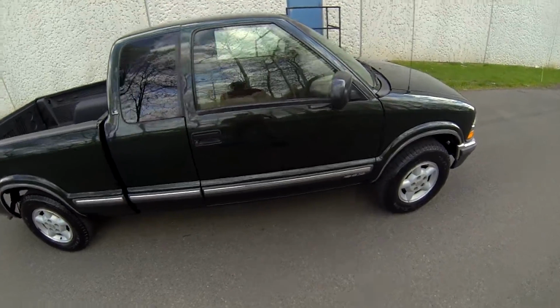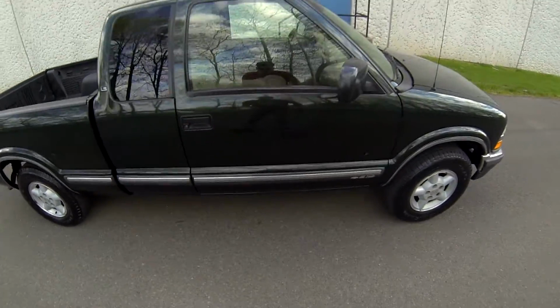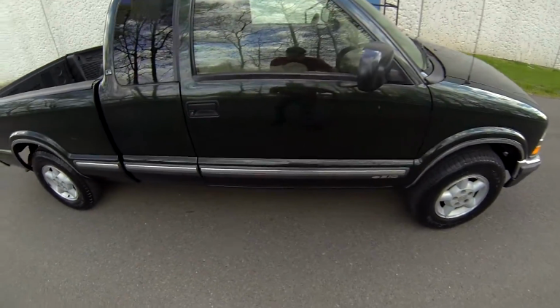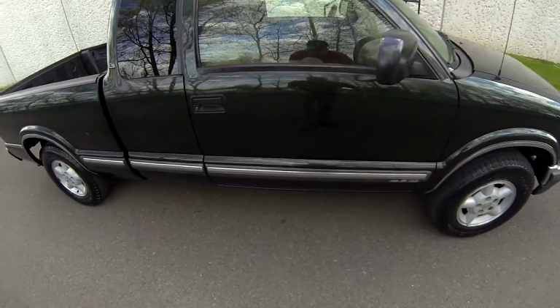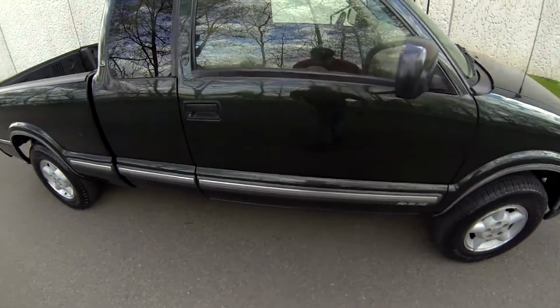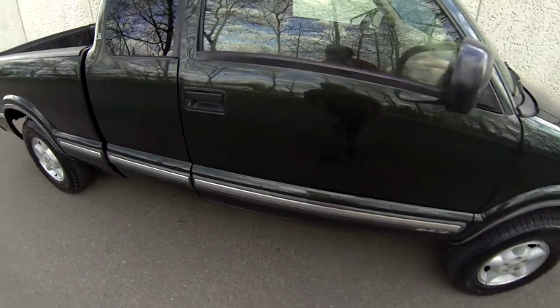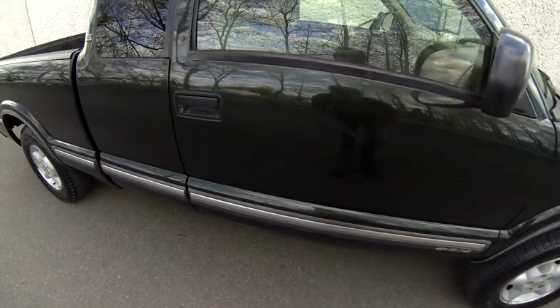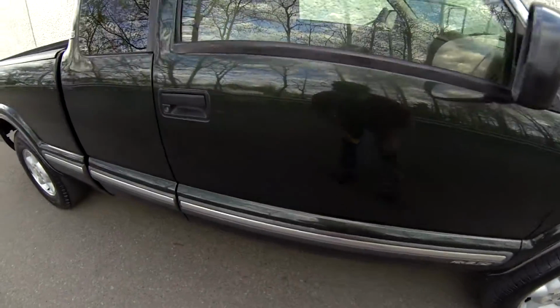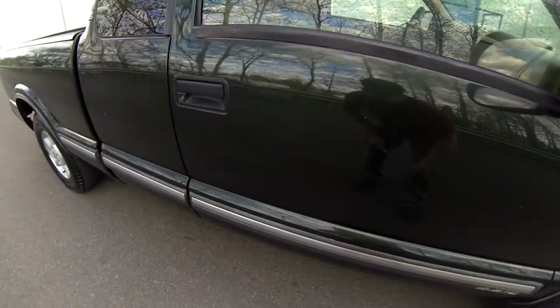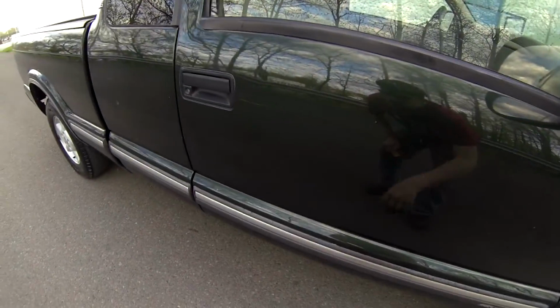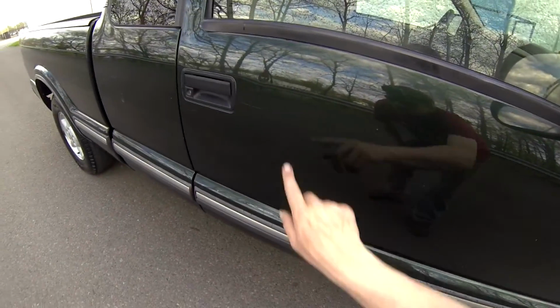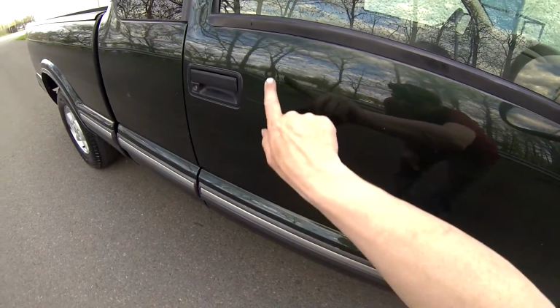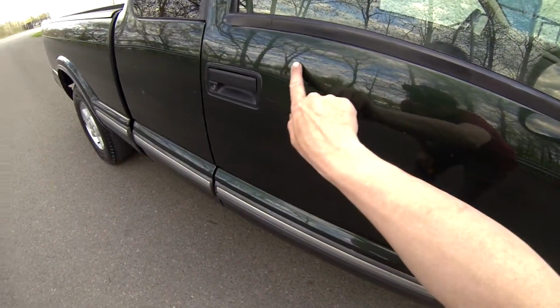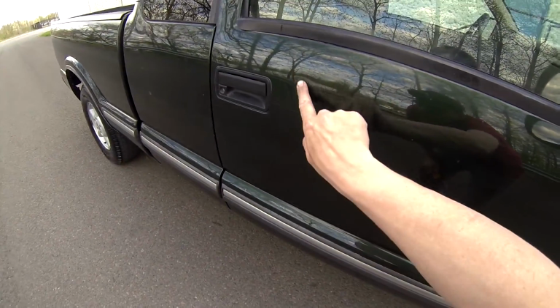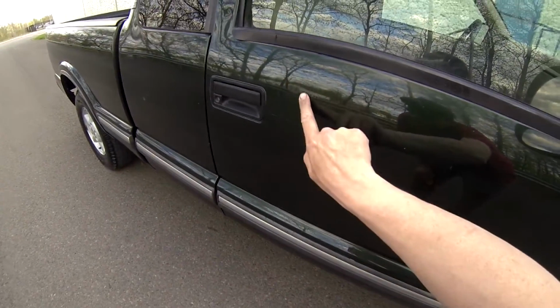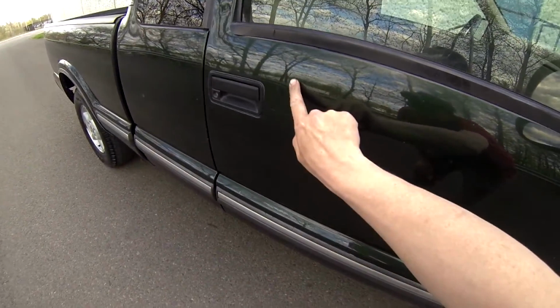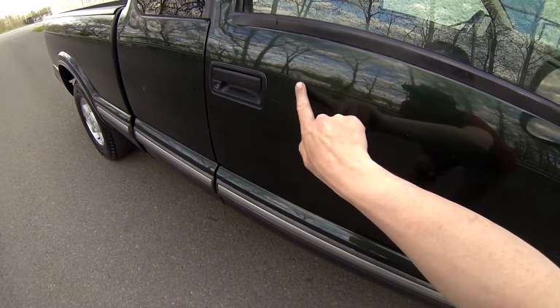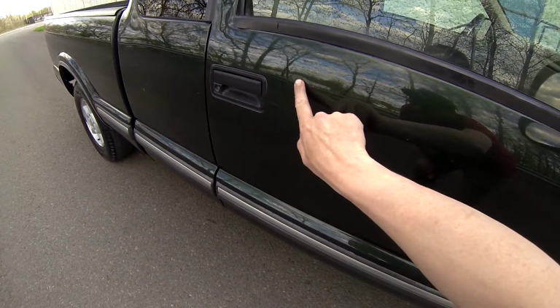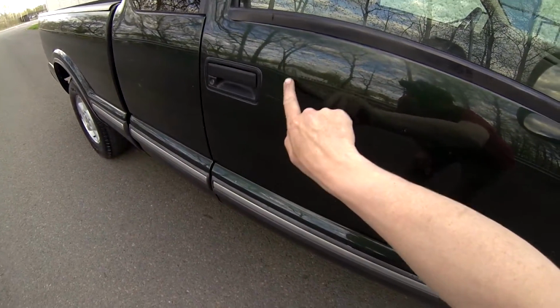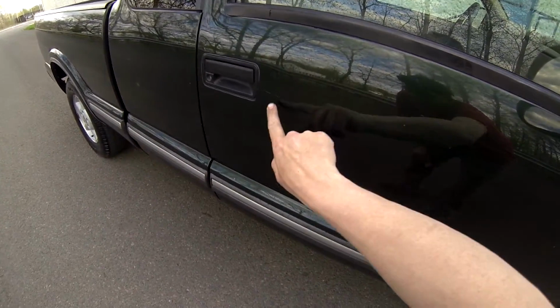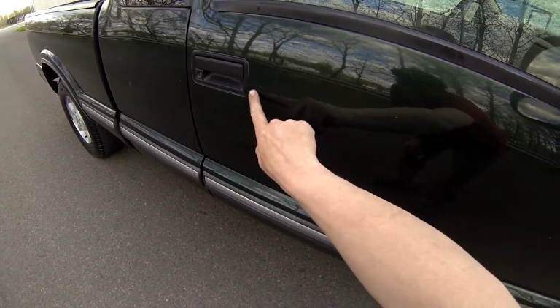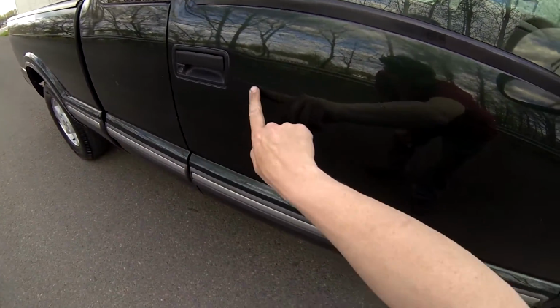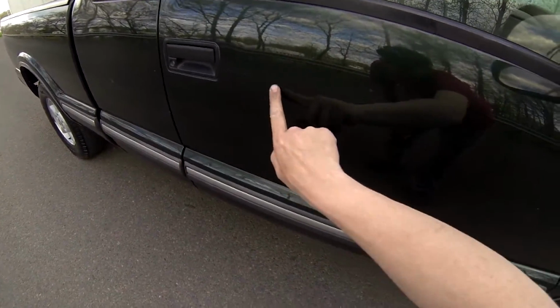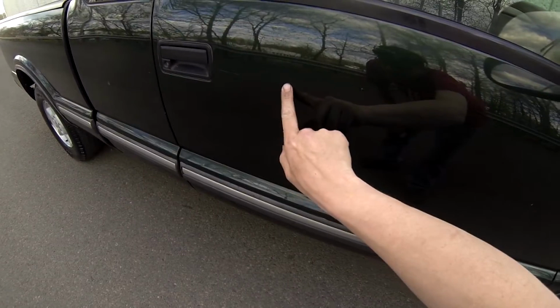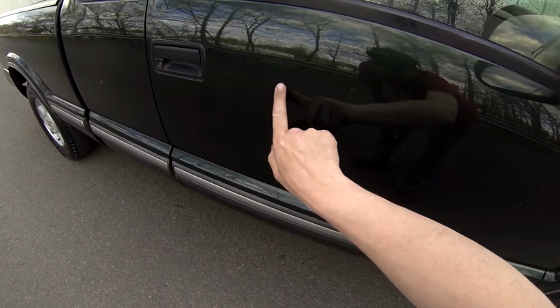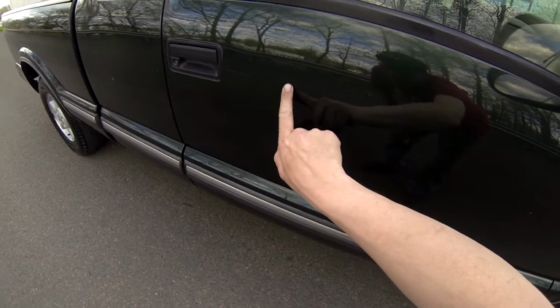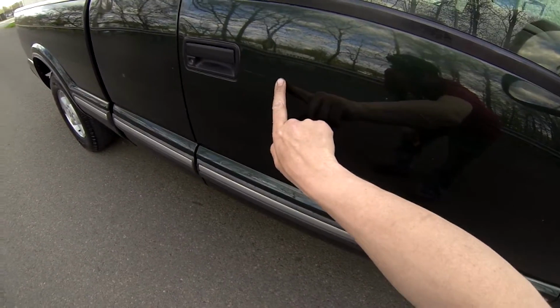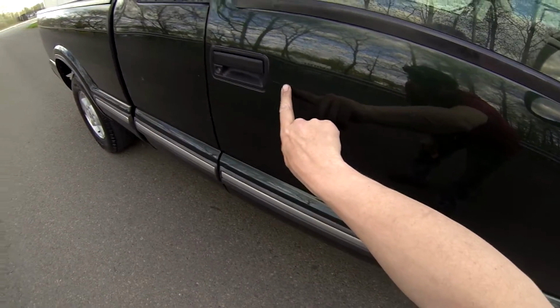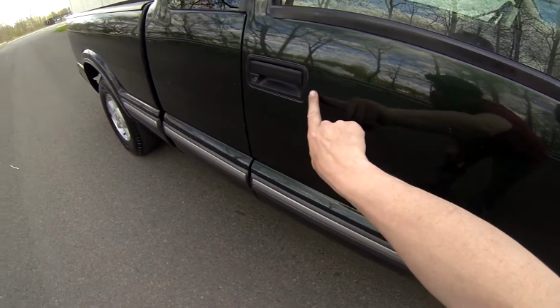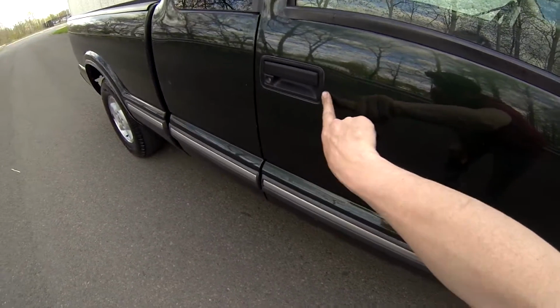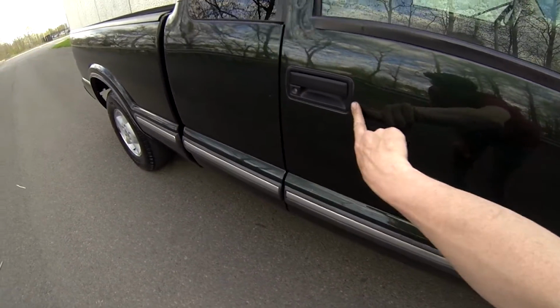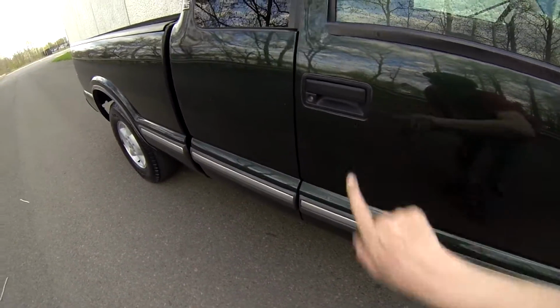You can see right here there's a small dent and a slight, light scratch in the door.